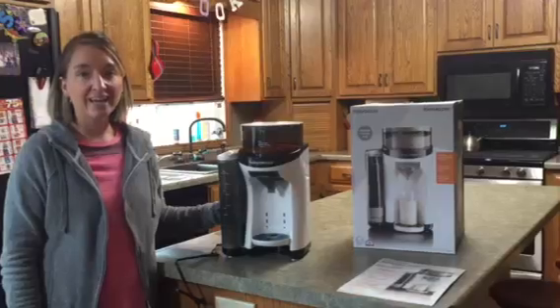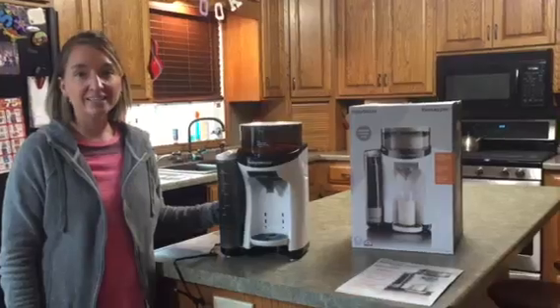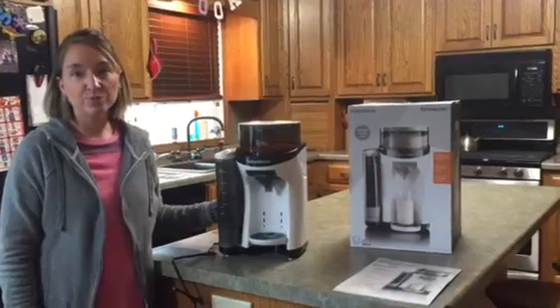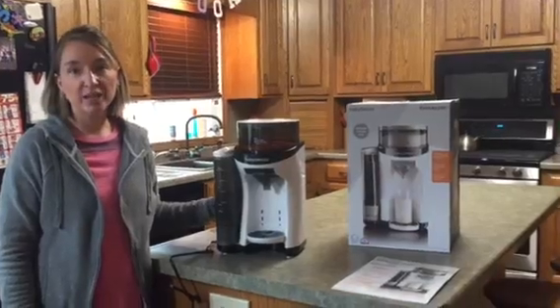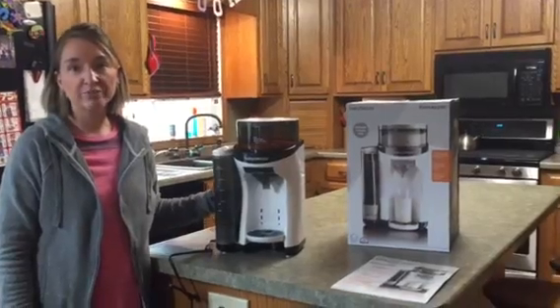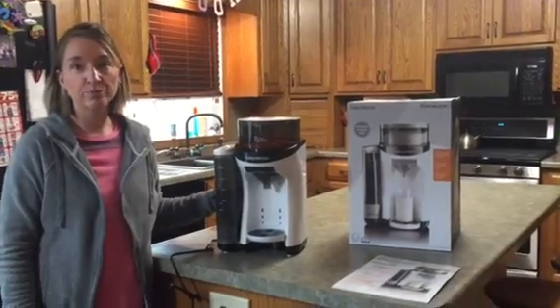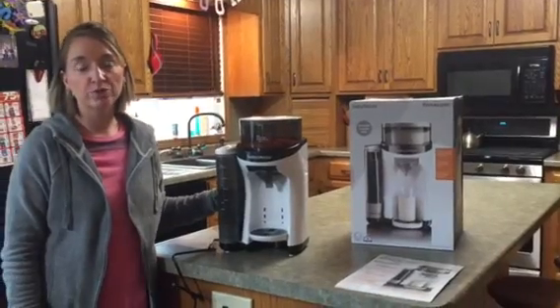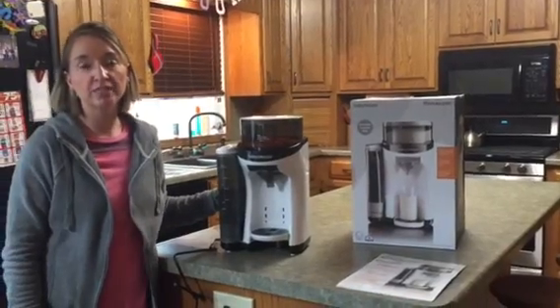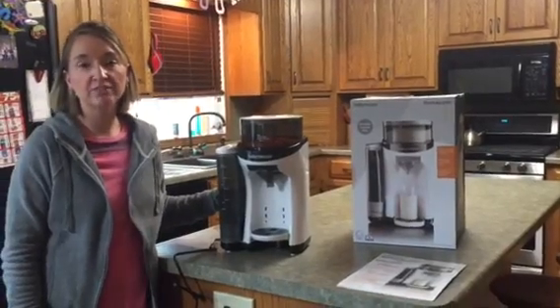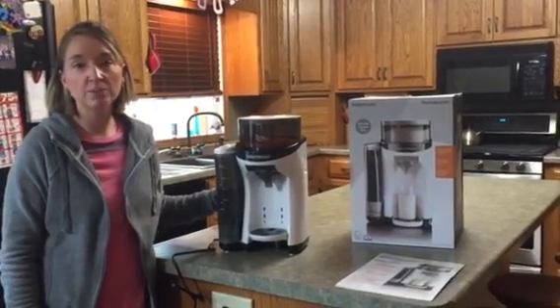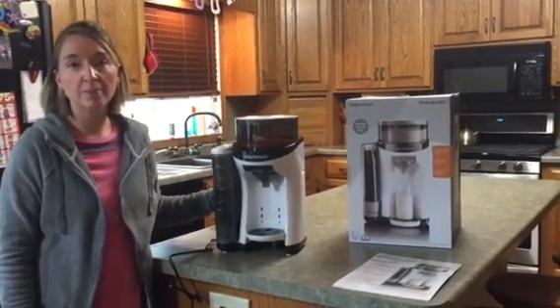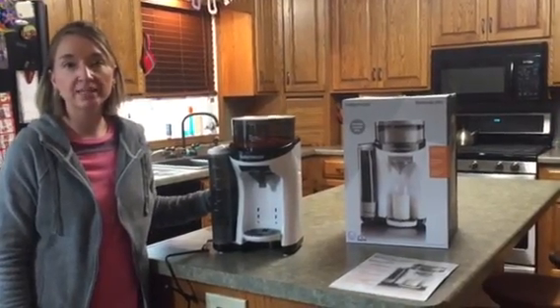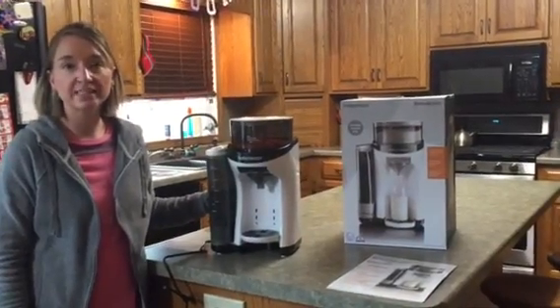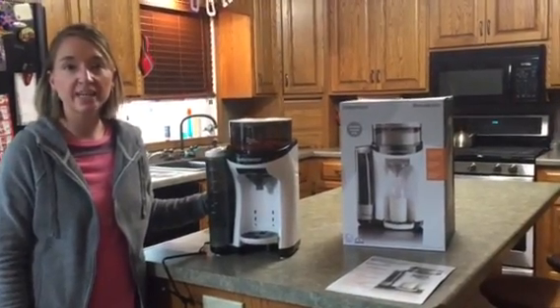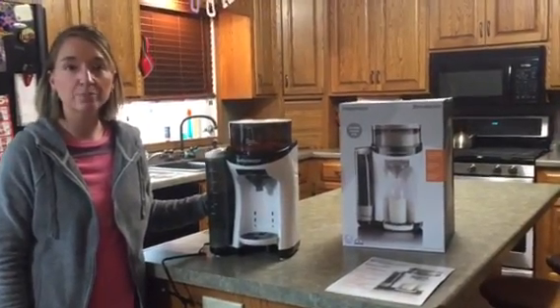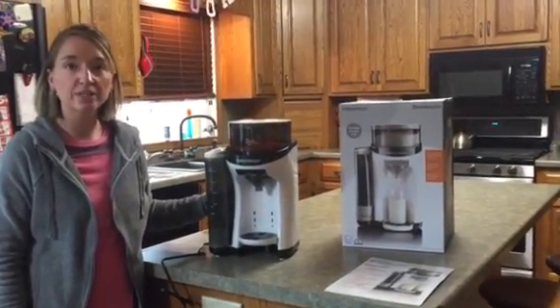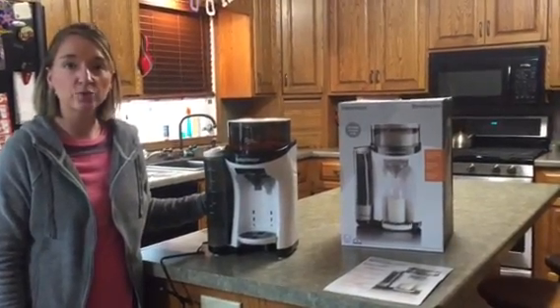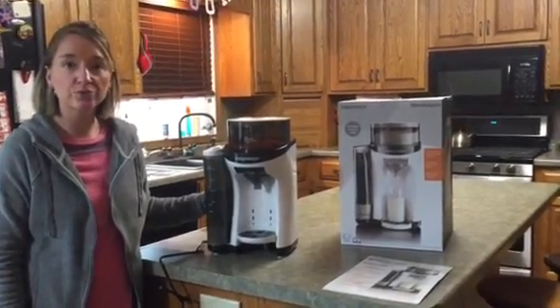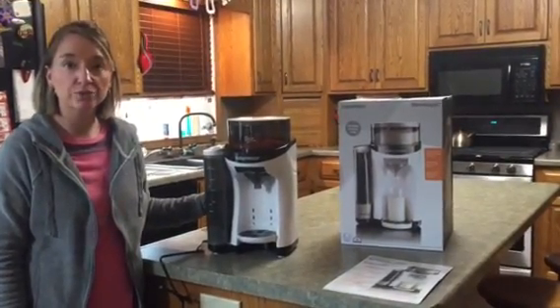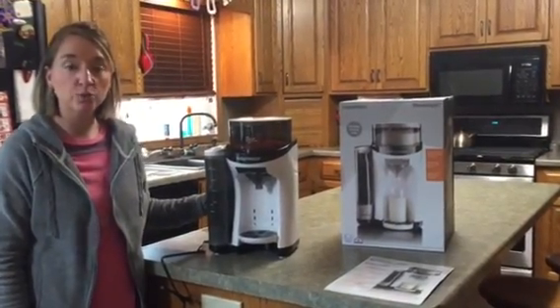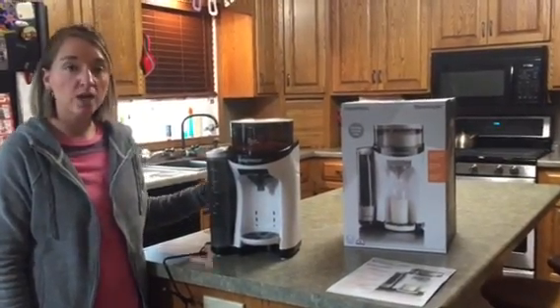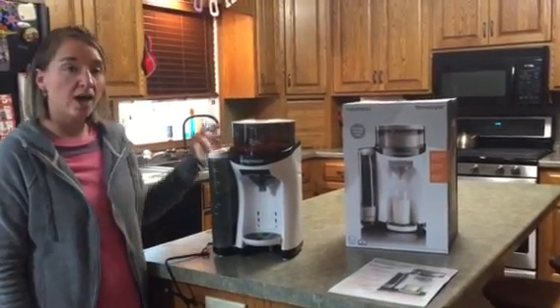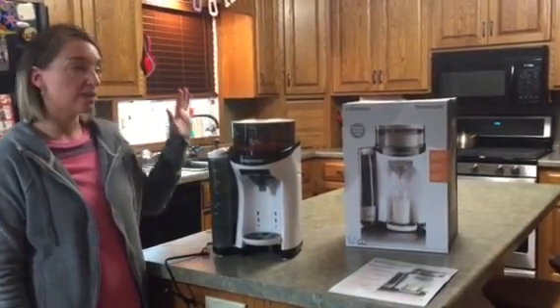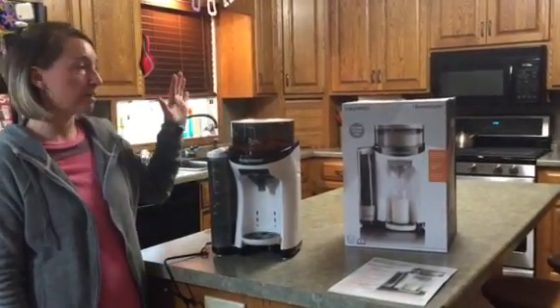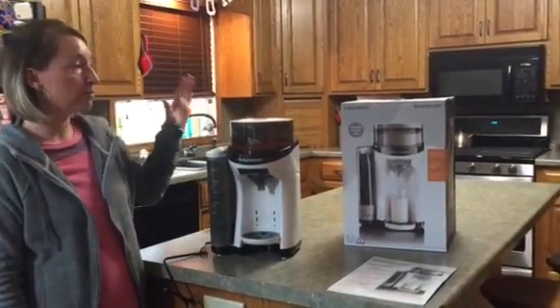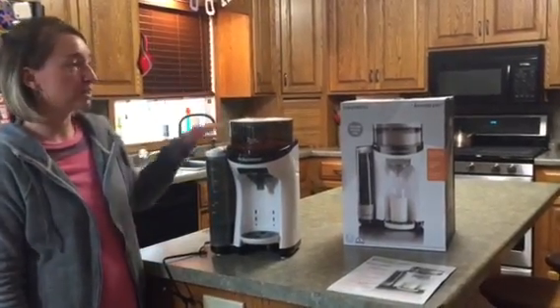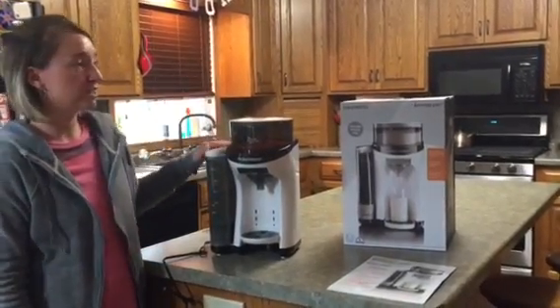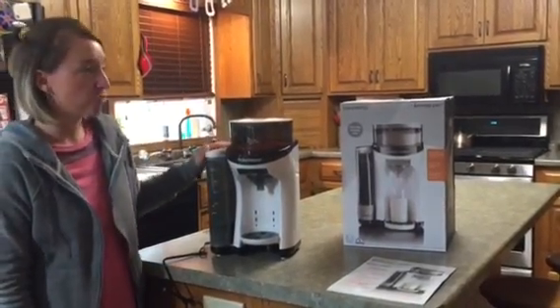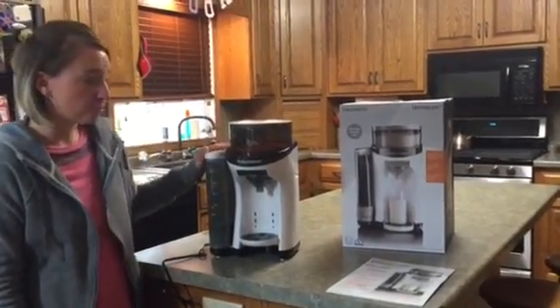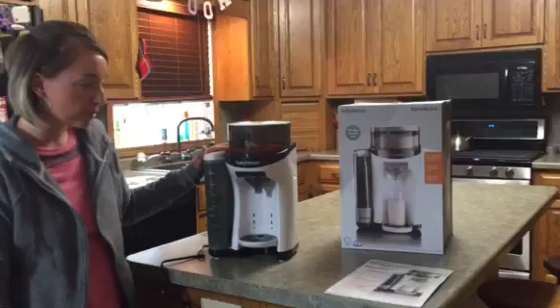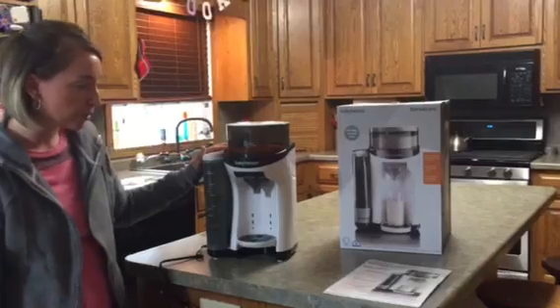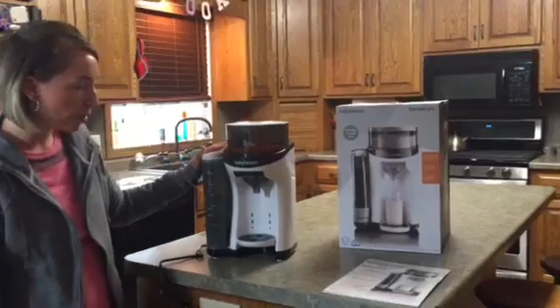Hi, it's Miranda from Thrifty Nifty Mommy, and today I'm bringing you a review on the Baby Brezza Formula Pro.